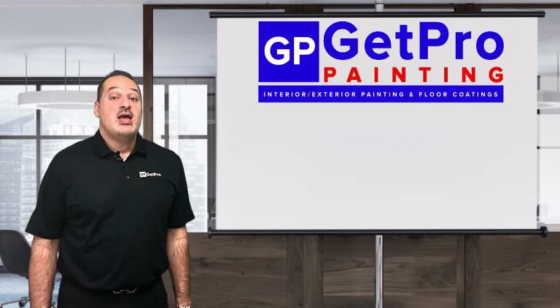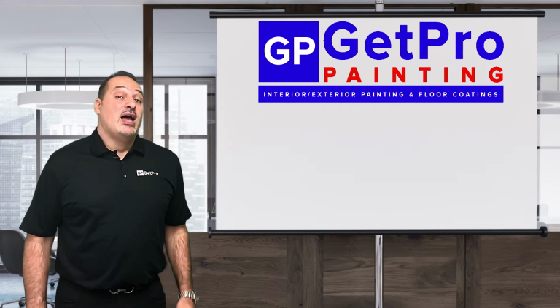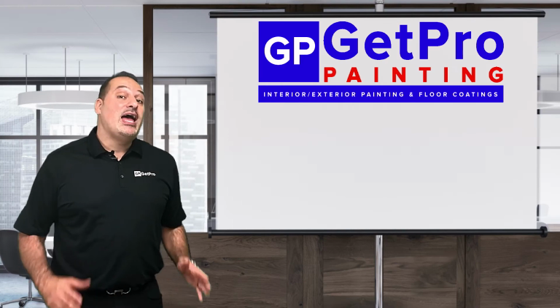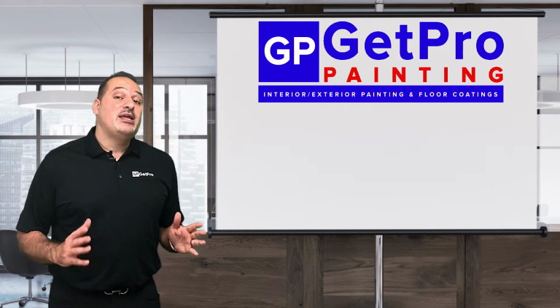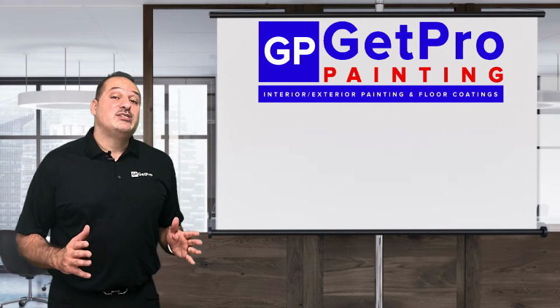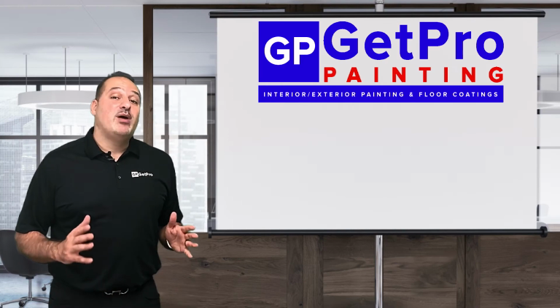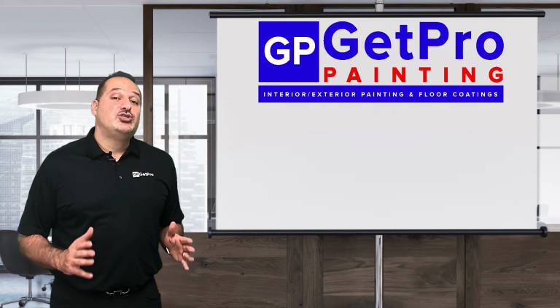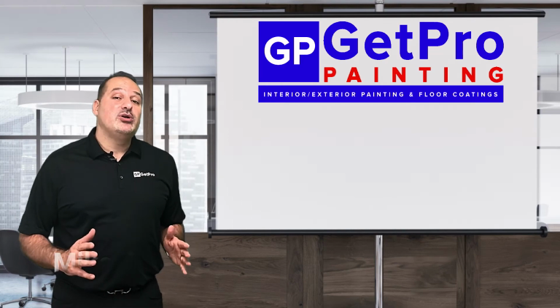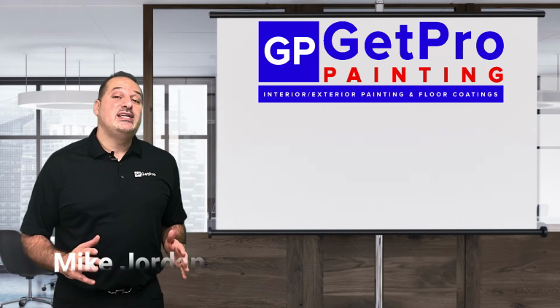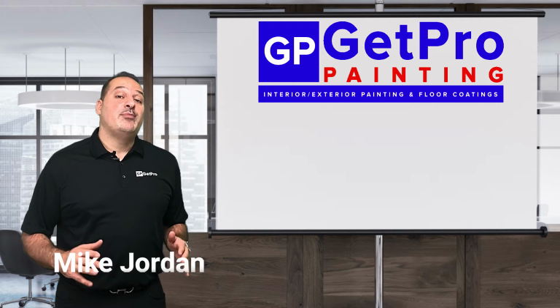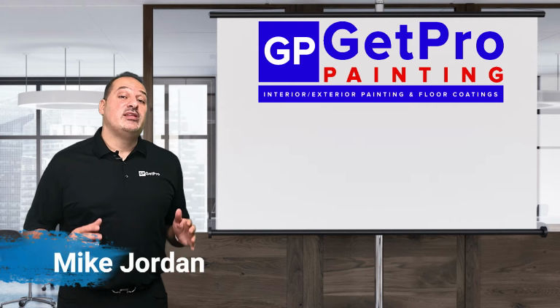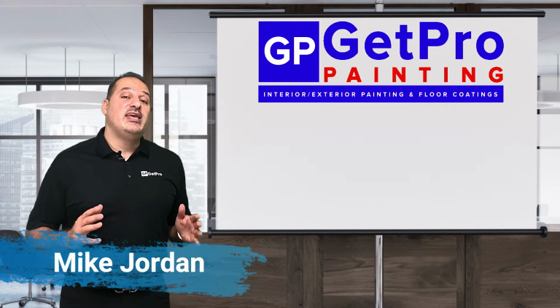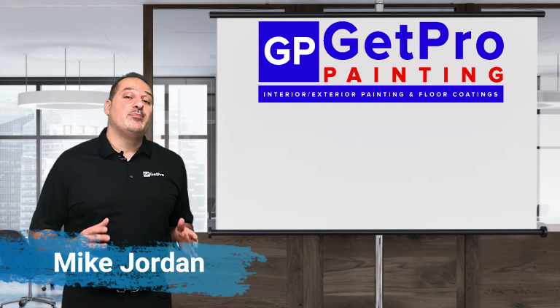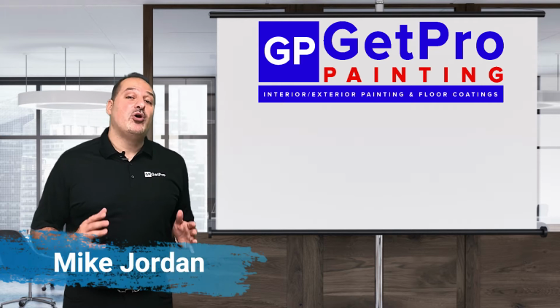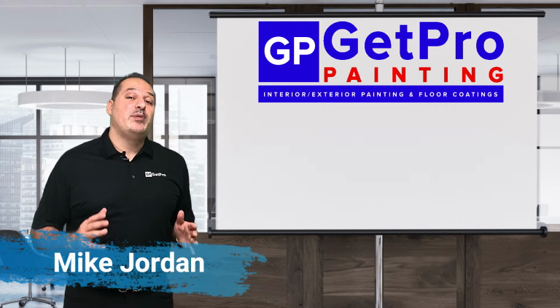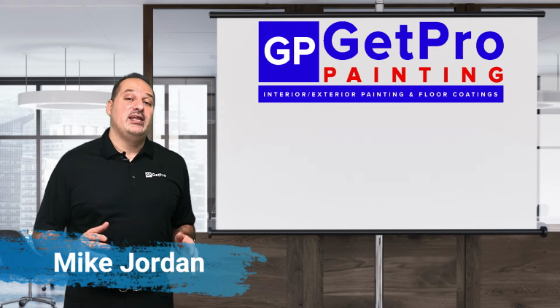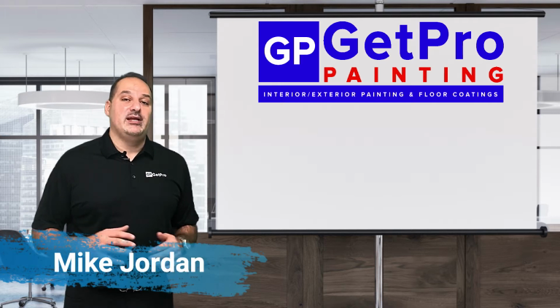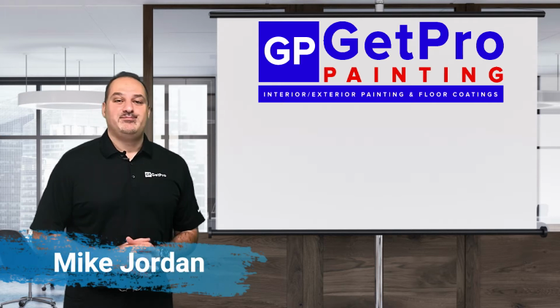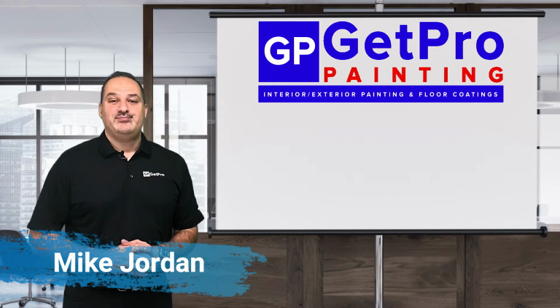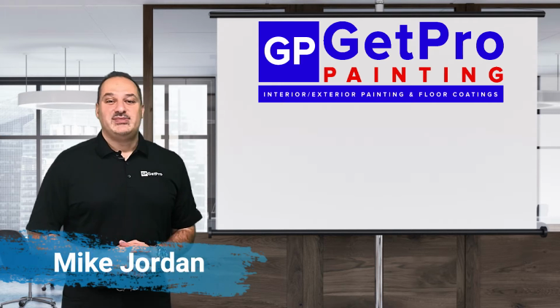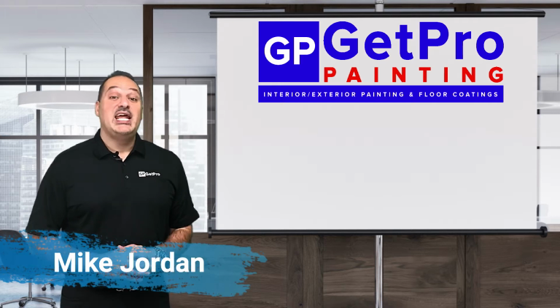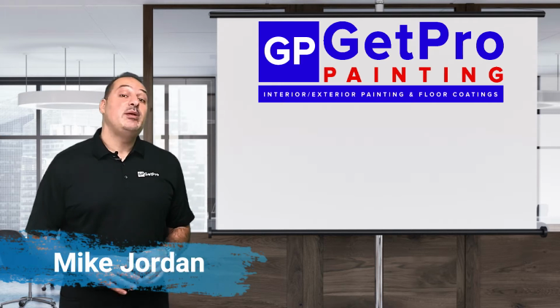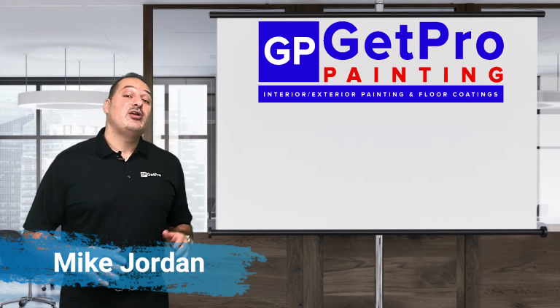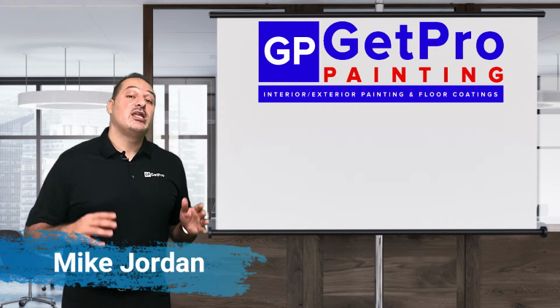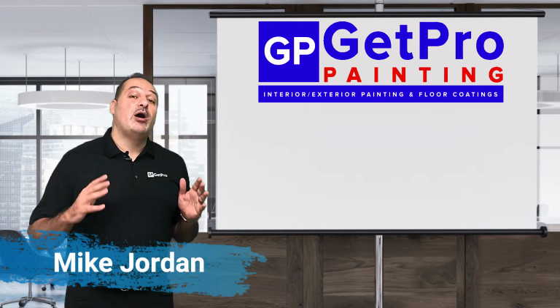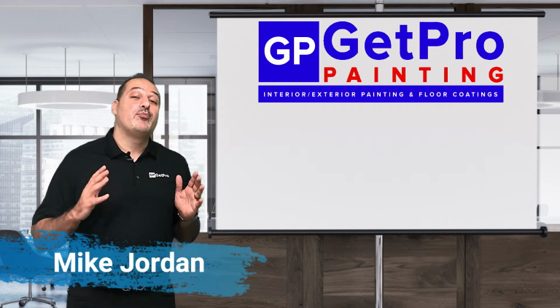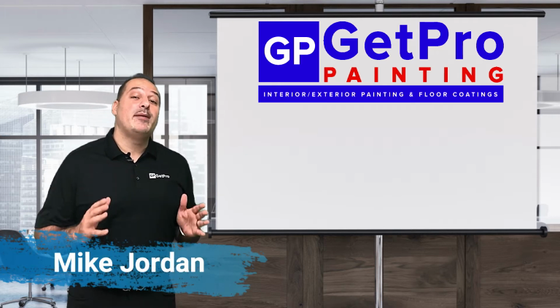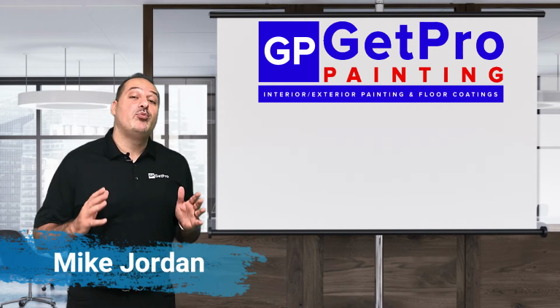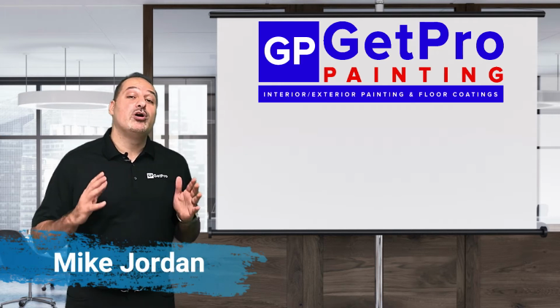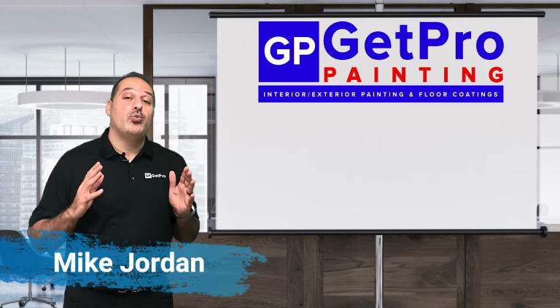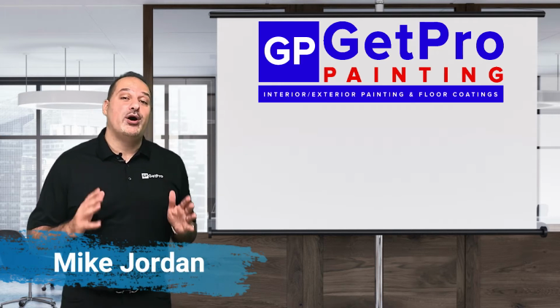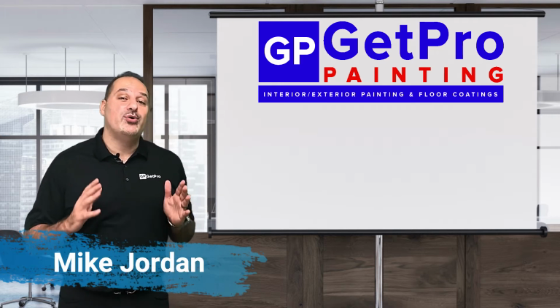Hi, my name is Mike Jordan and I'm with Get Pro Painting. Today I'm going to be talking about prep work 101.